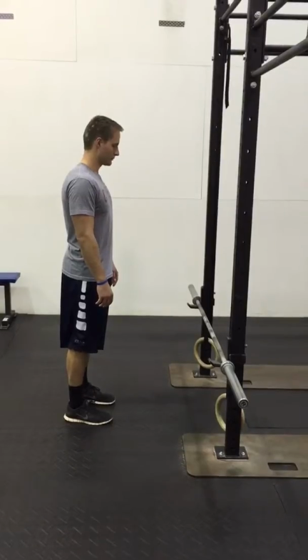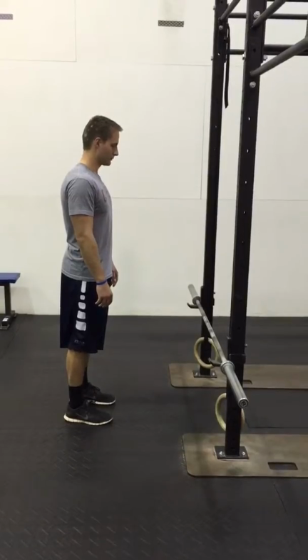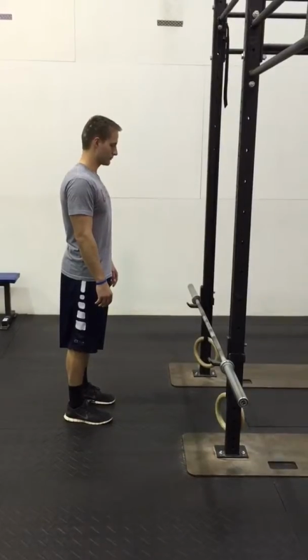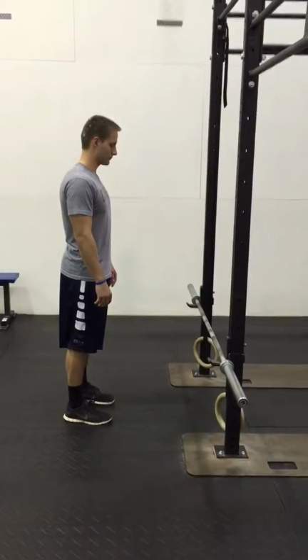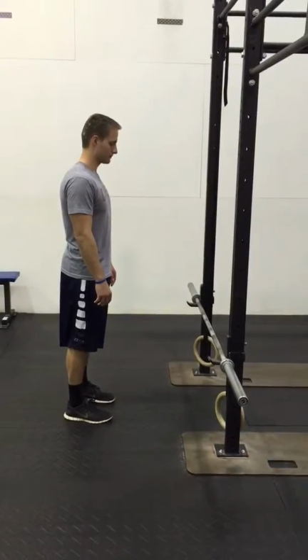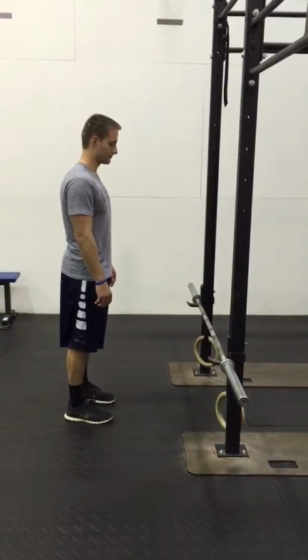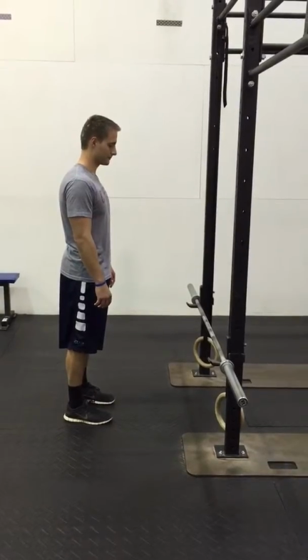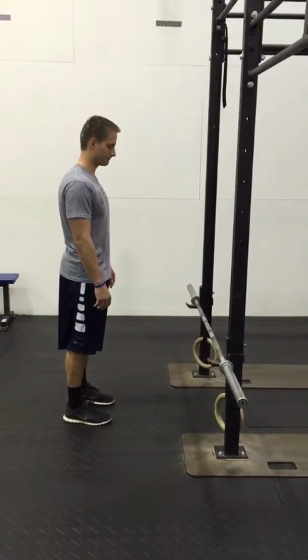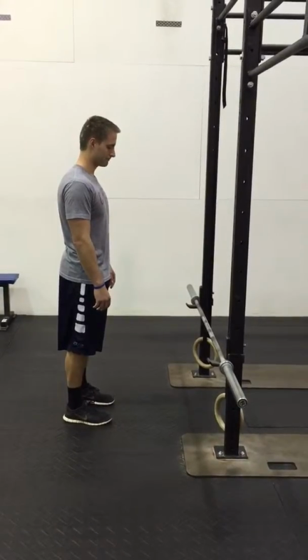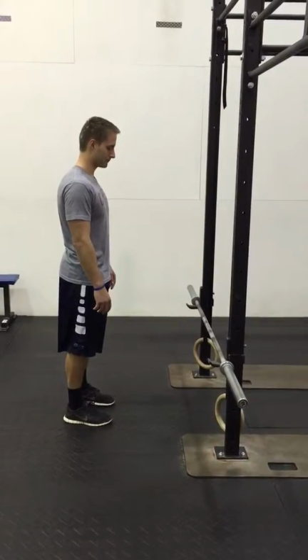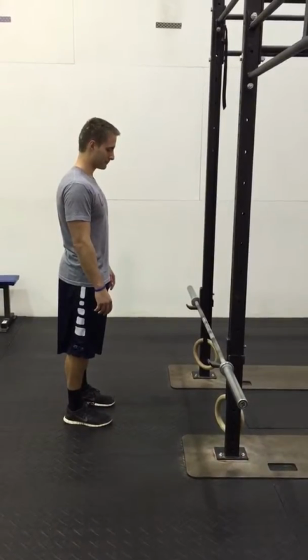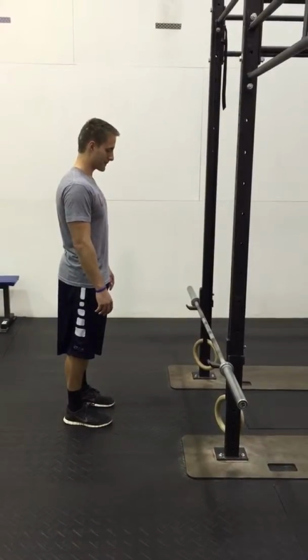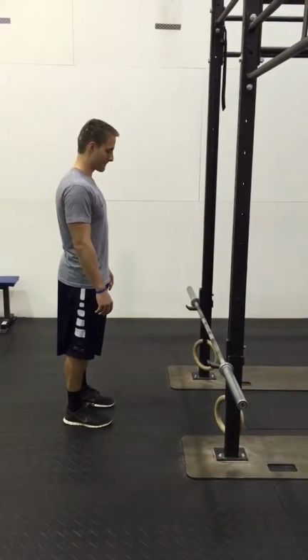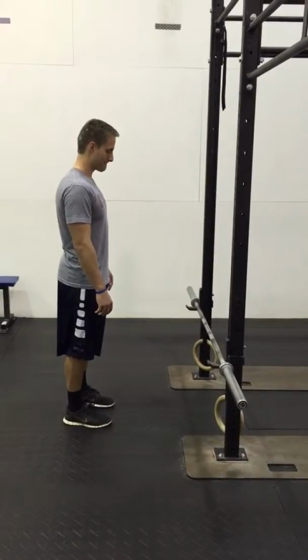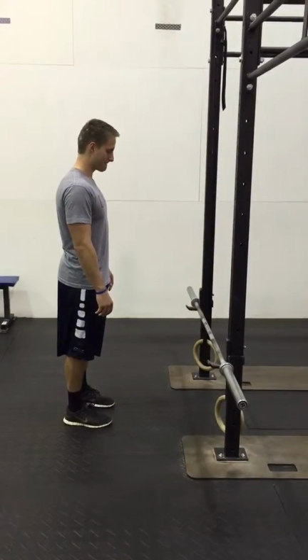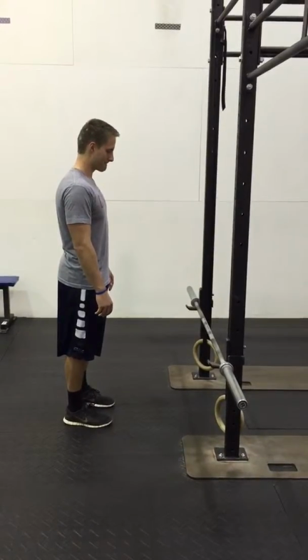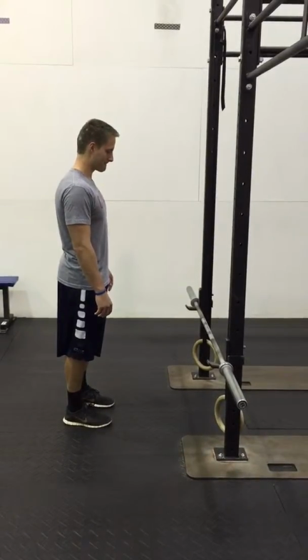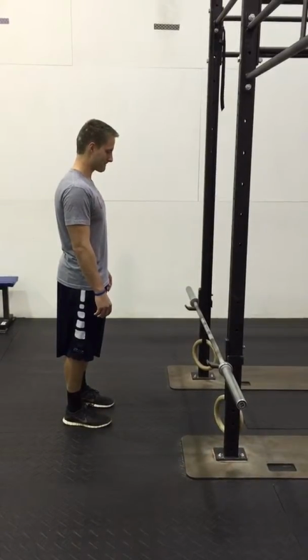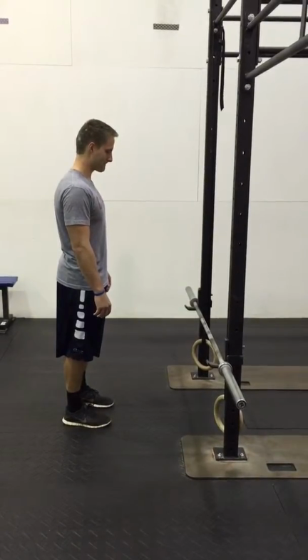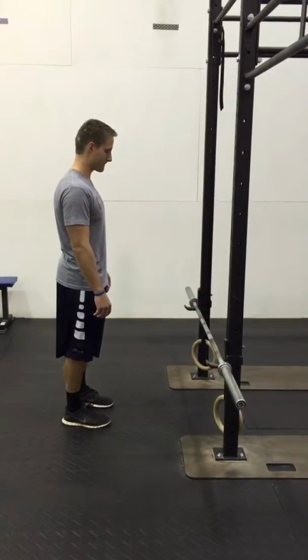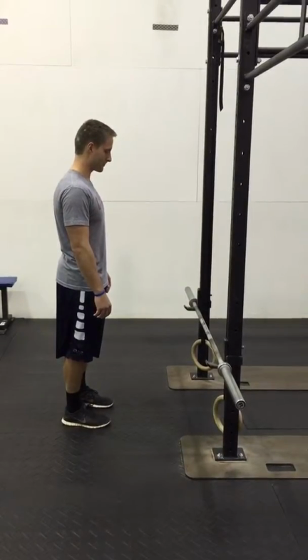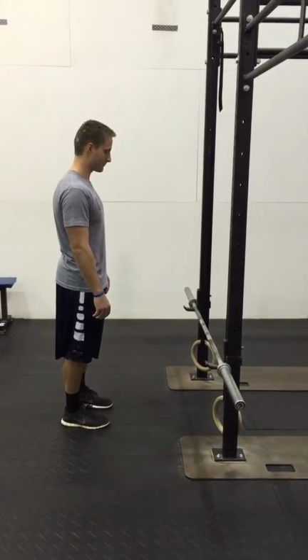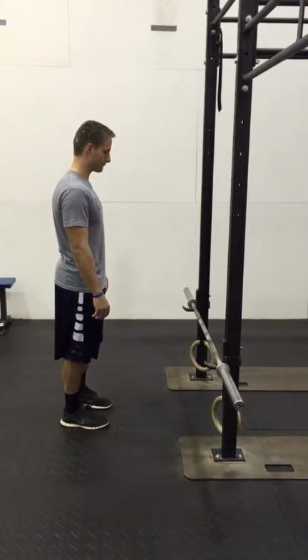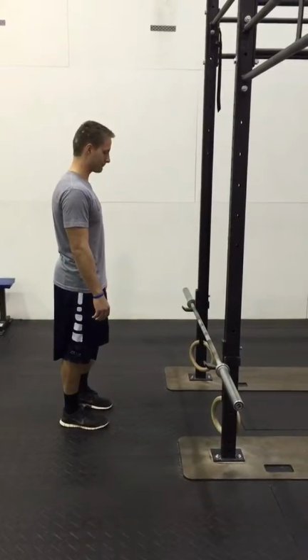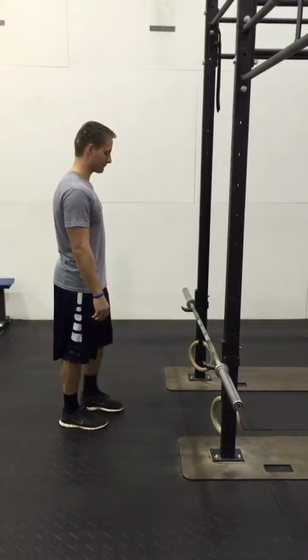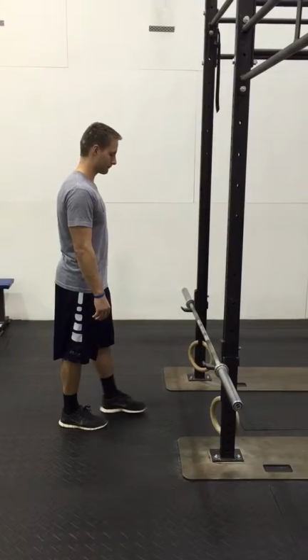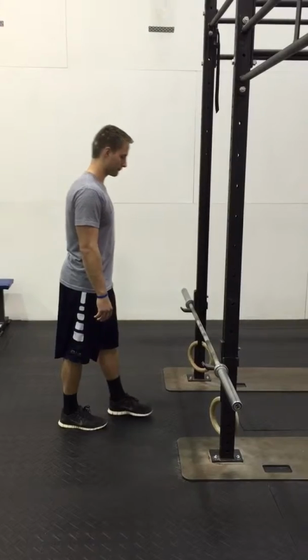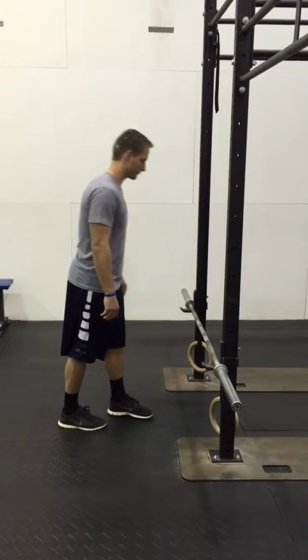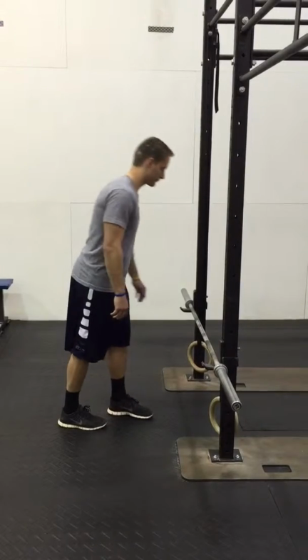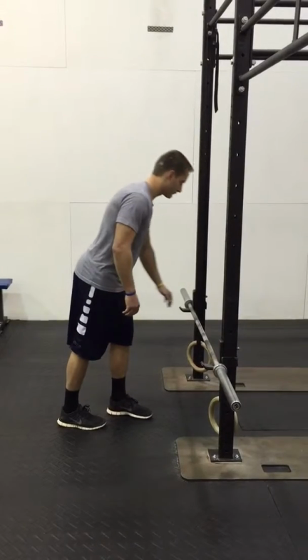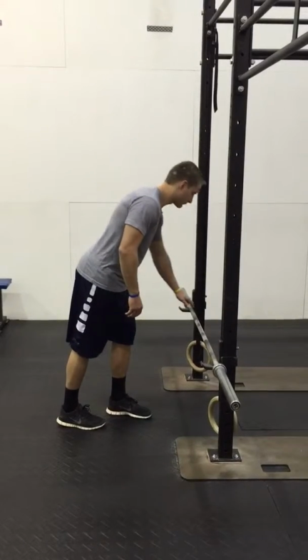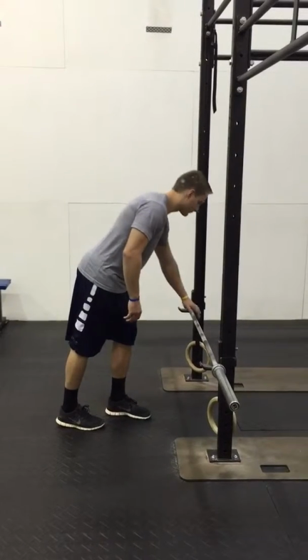This is our push-up progression. The first progression is an incline push-up with the bar elevated on a squat rack.